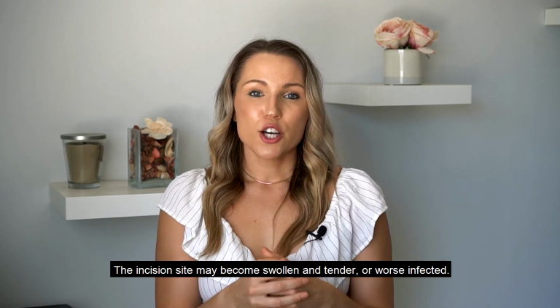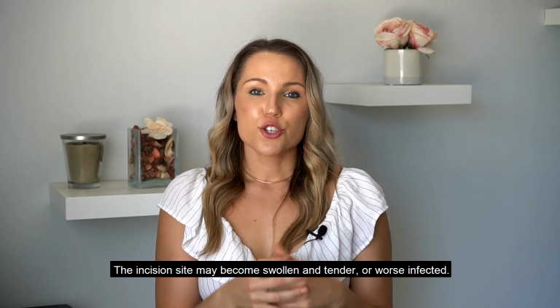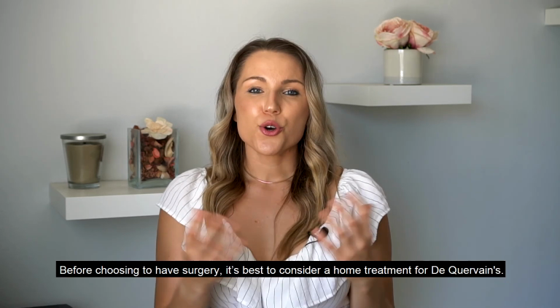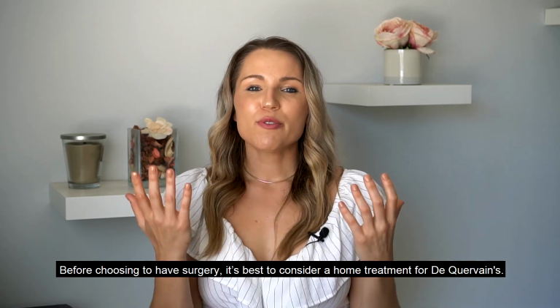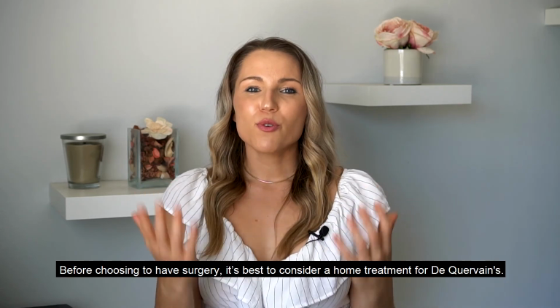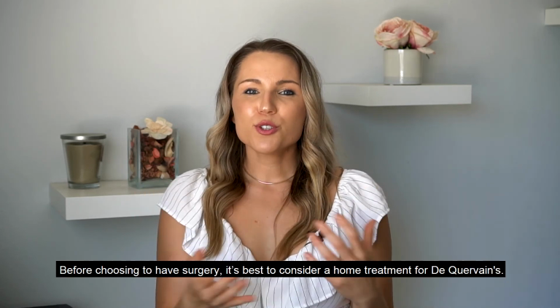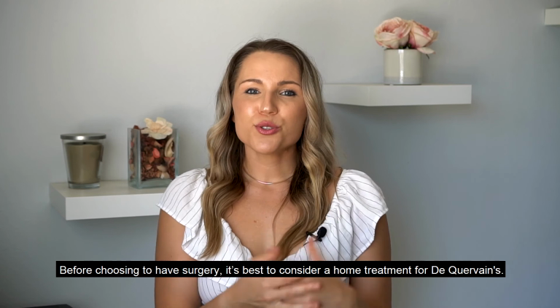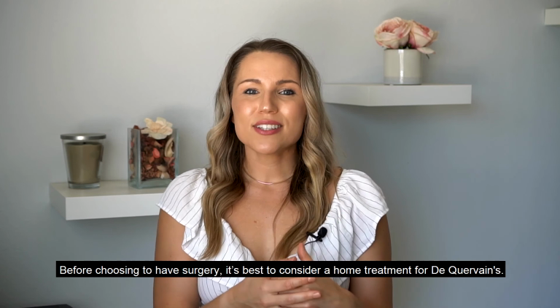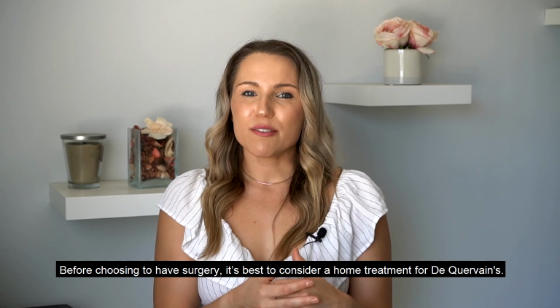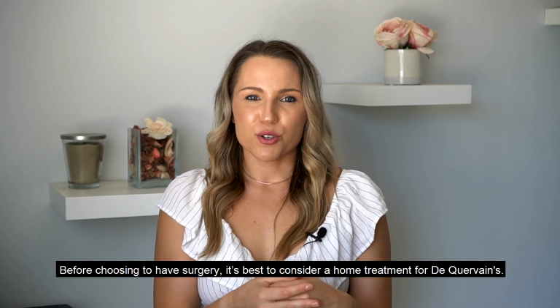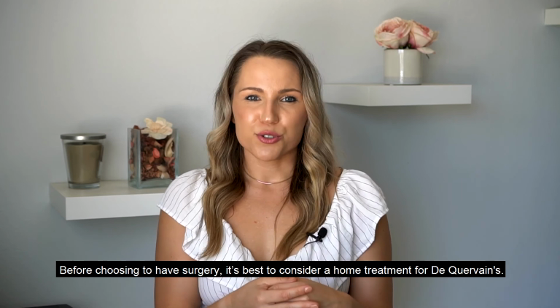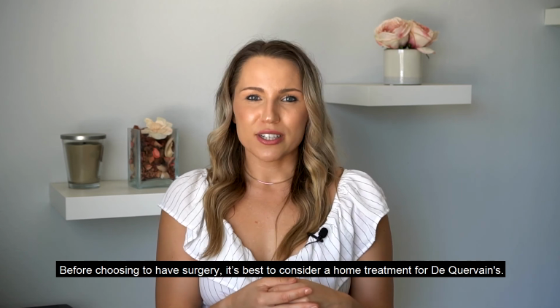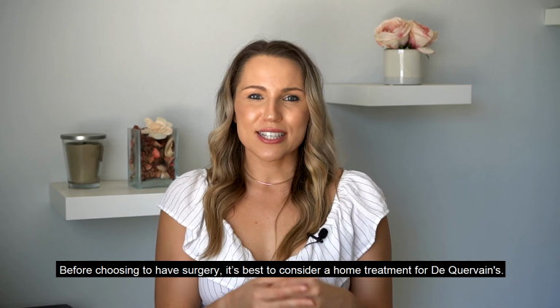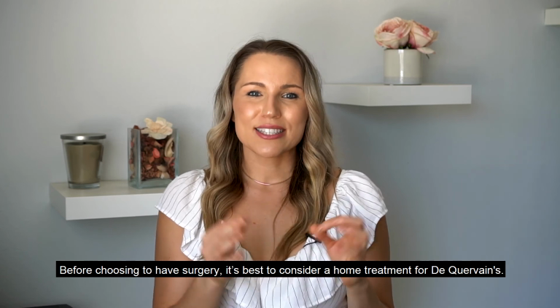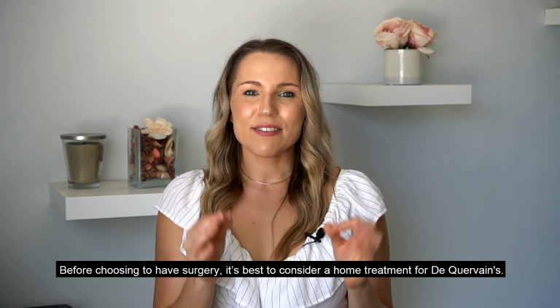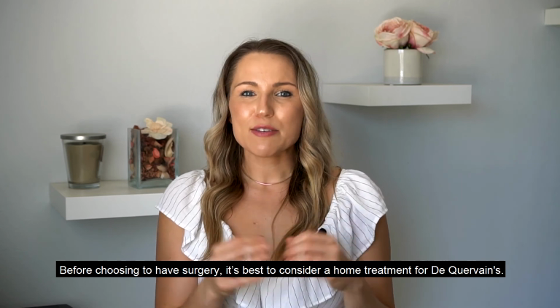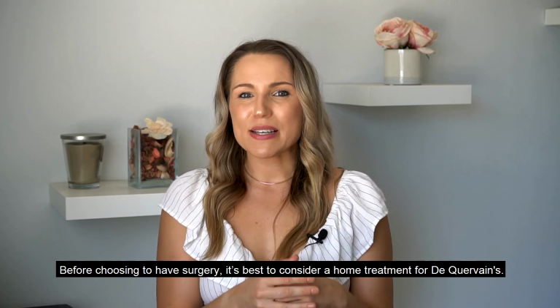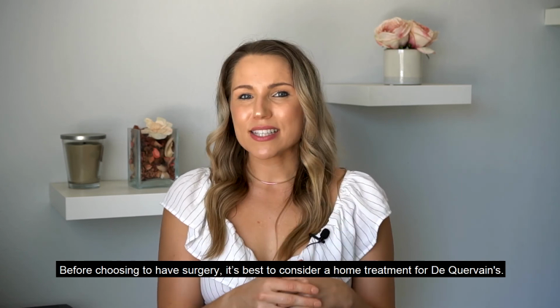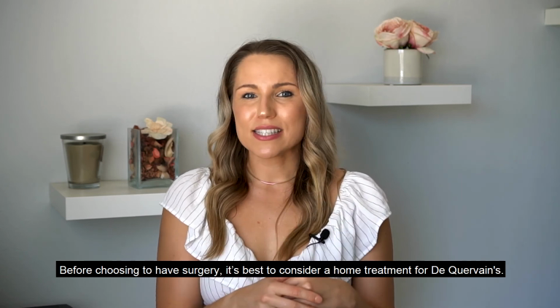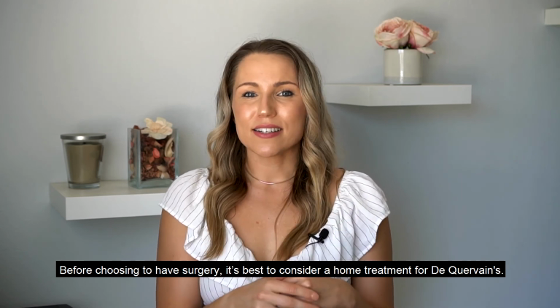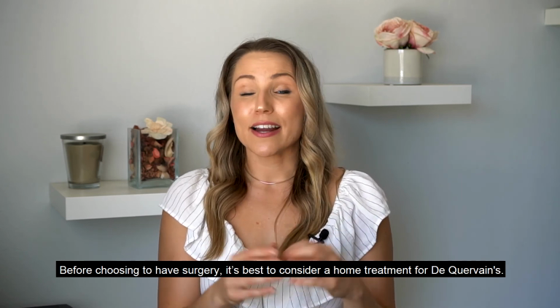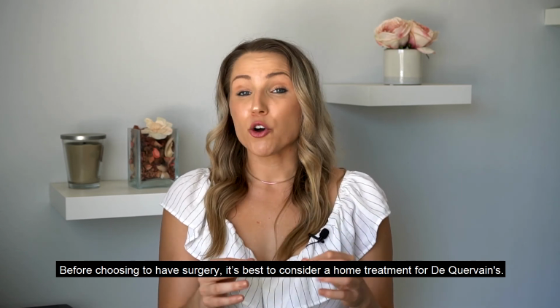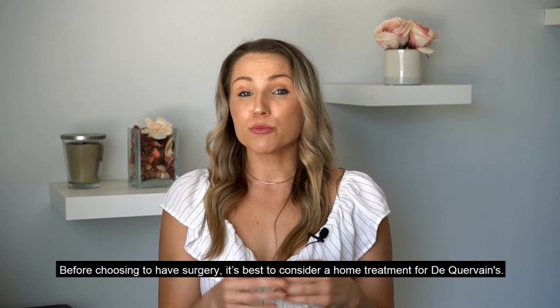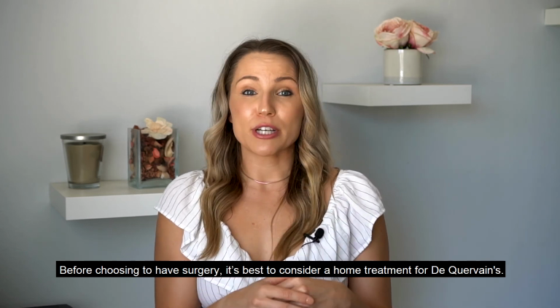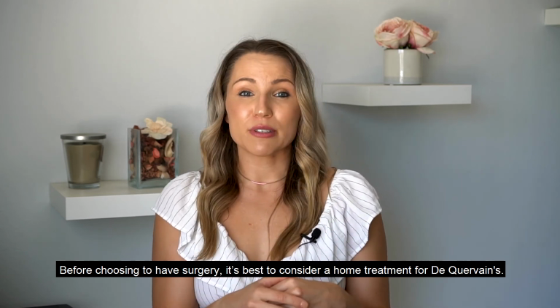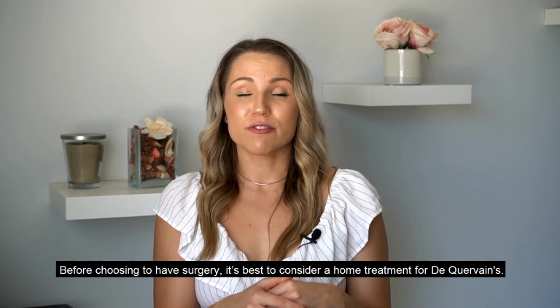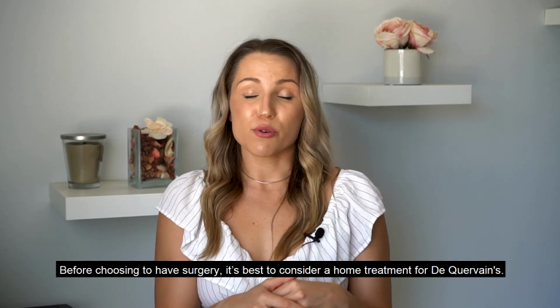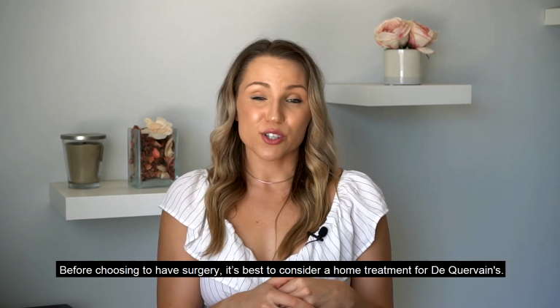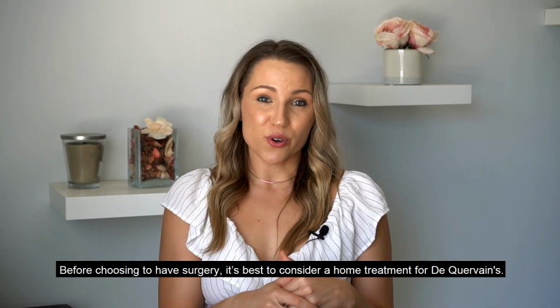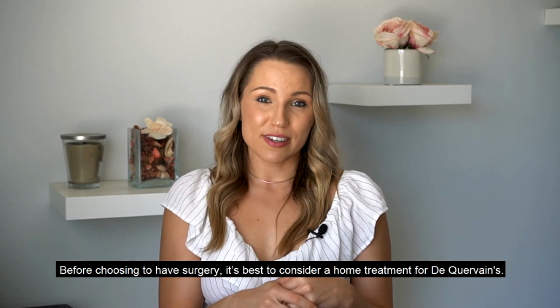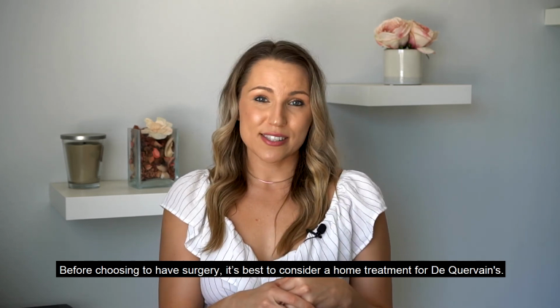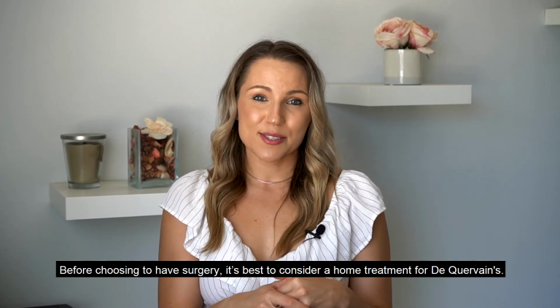So before choosing to have surgery, it's definitely best to consider a home treatment for de Quervain's.